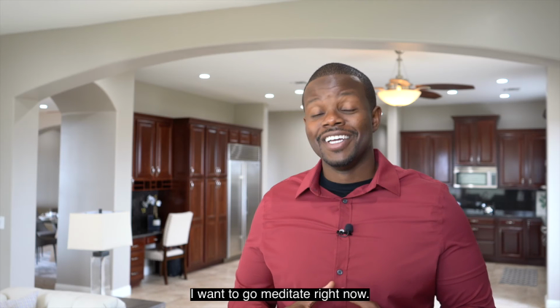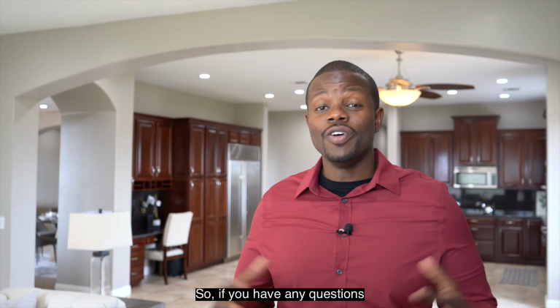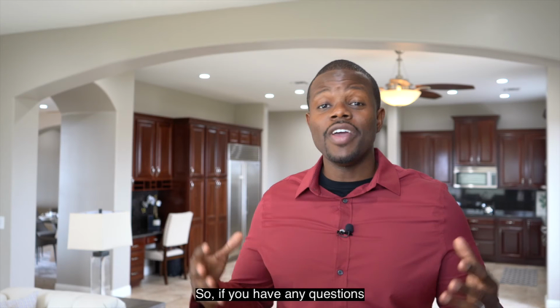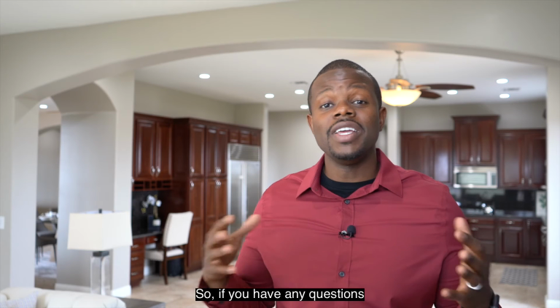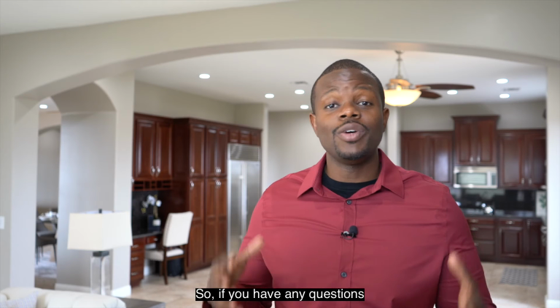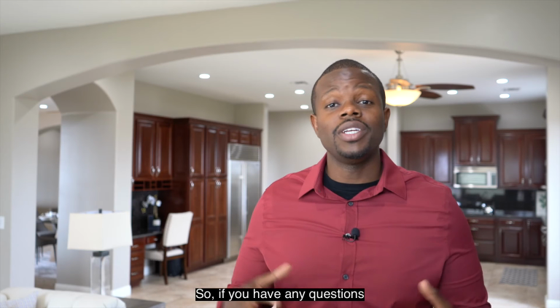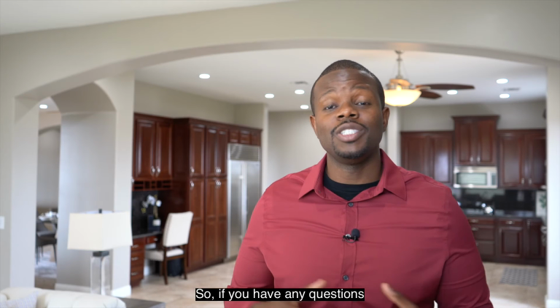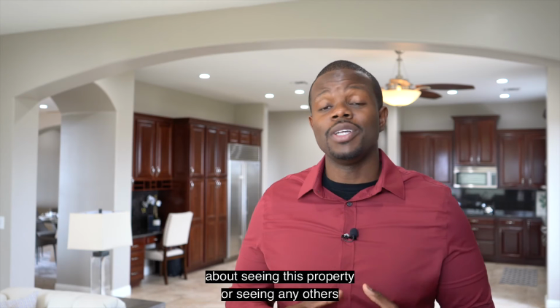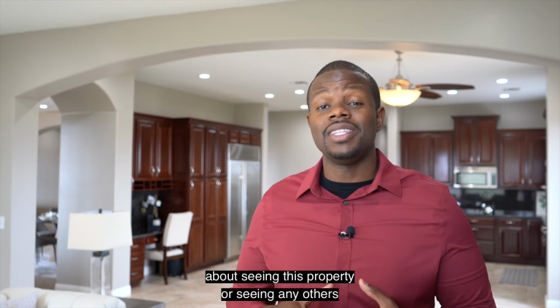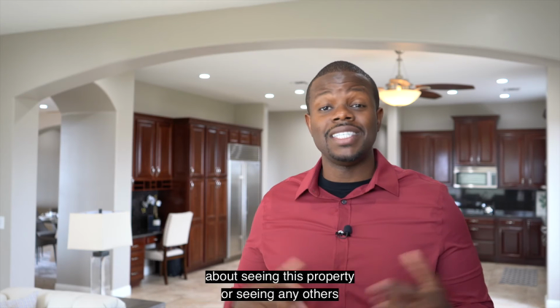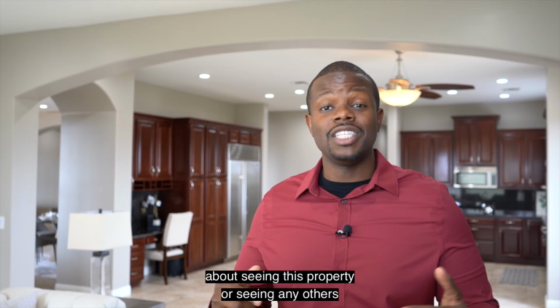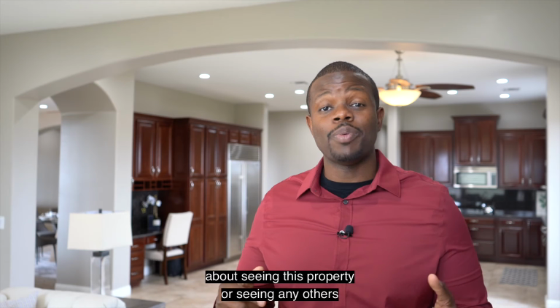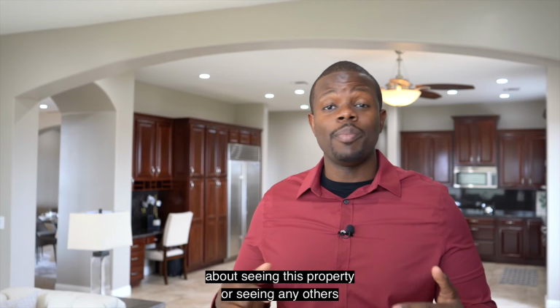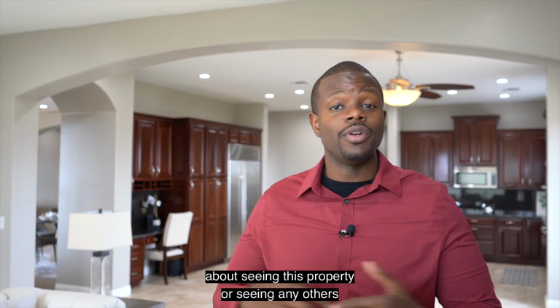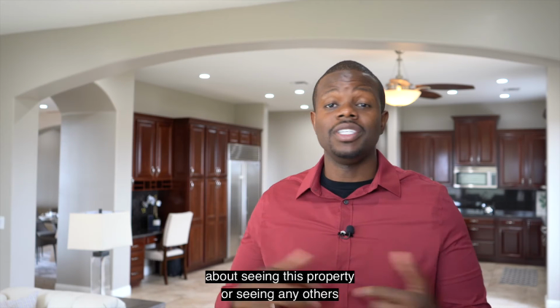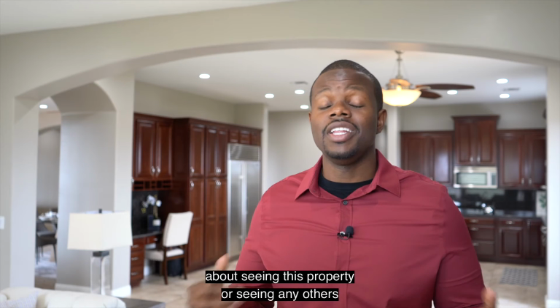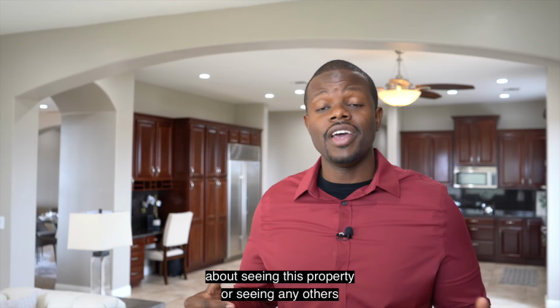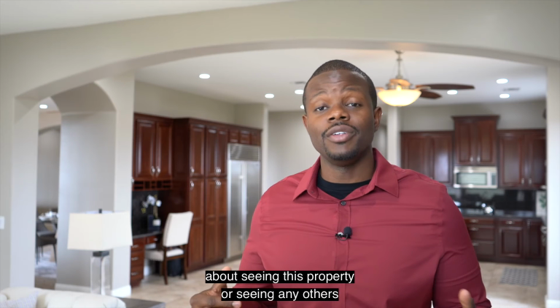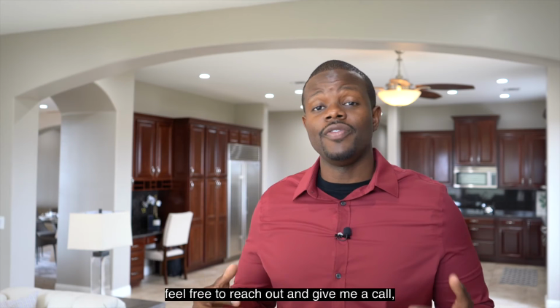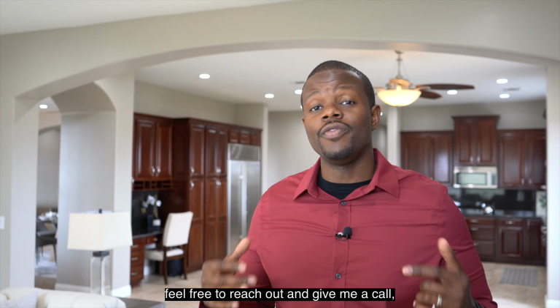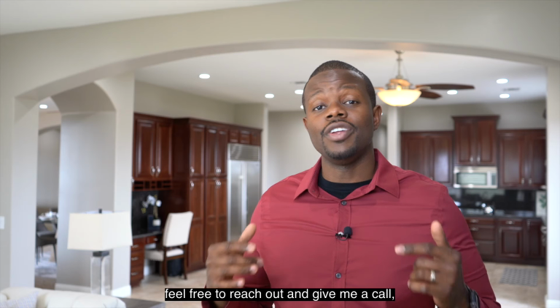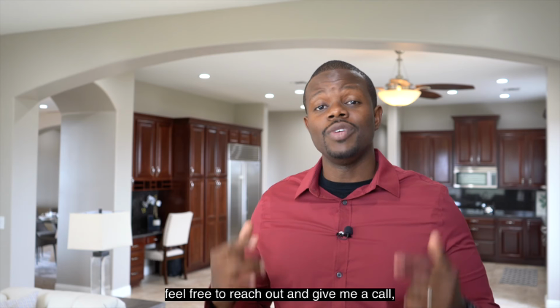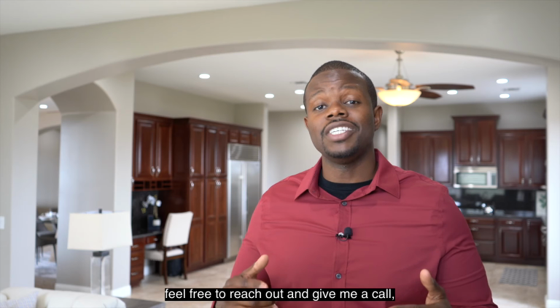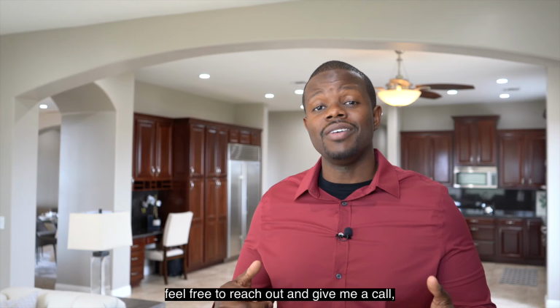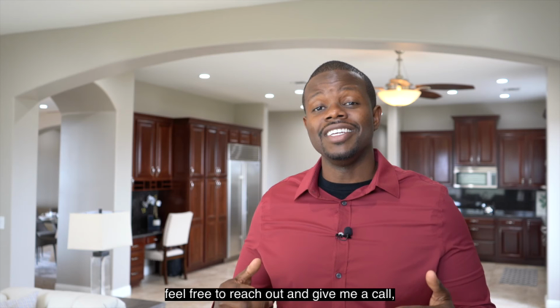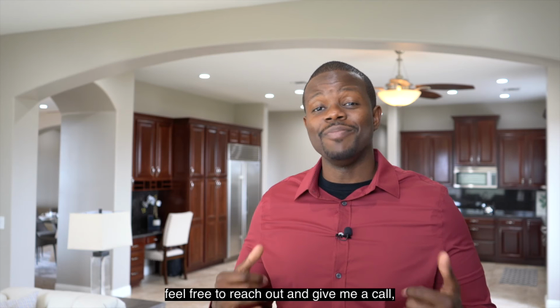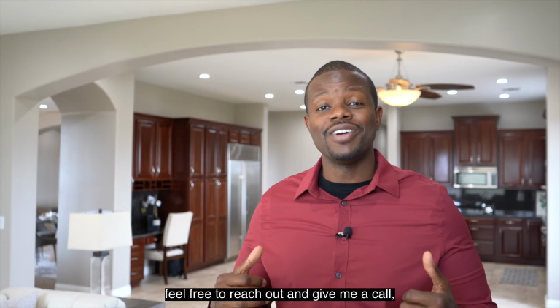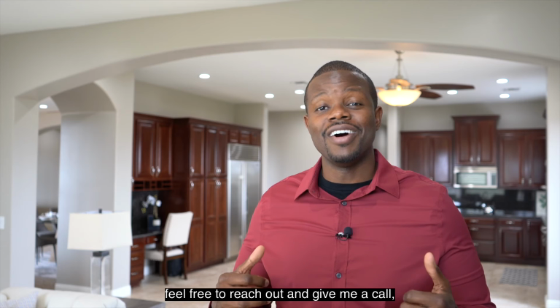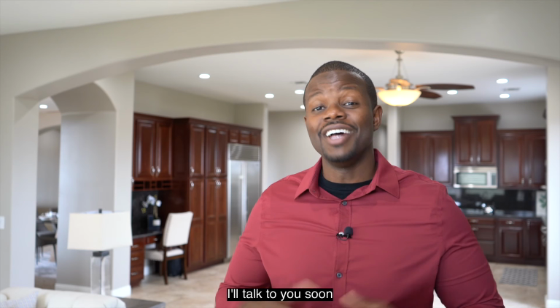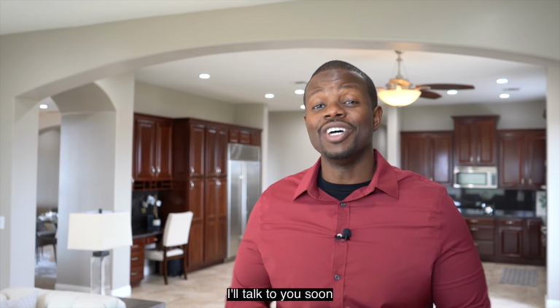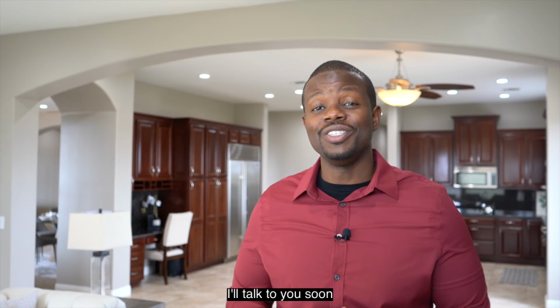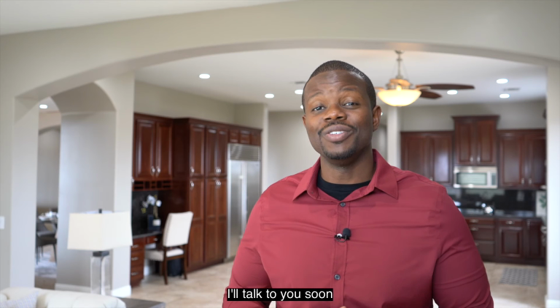If you have any questions about seeing this property or seeing any others, feel free to reach out and give me a call. I'll talk to you soon.